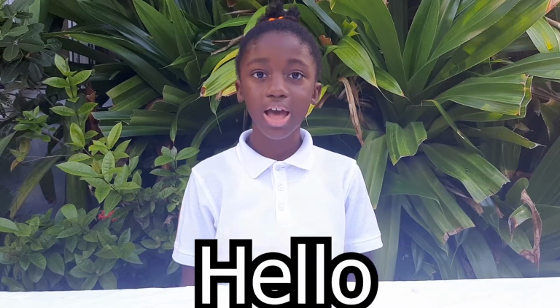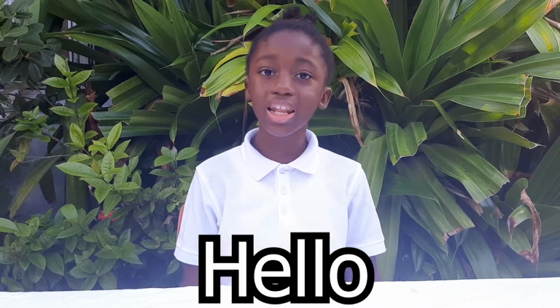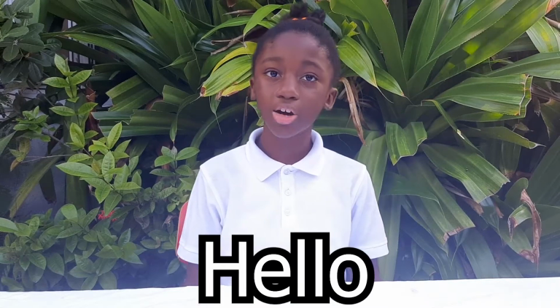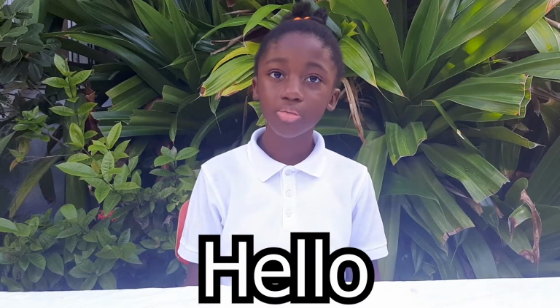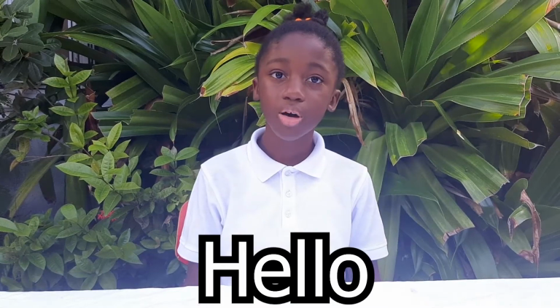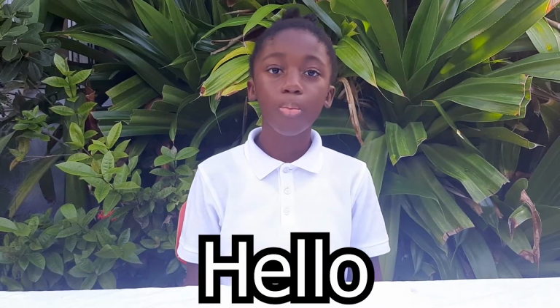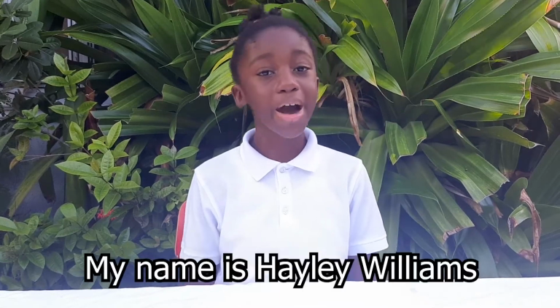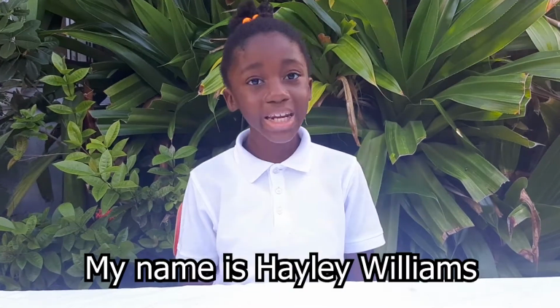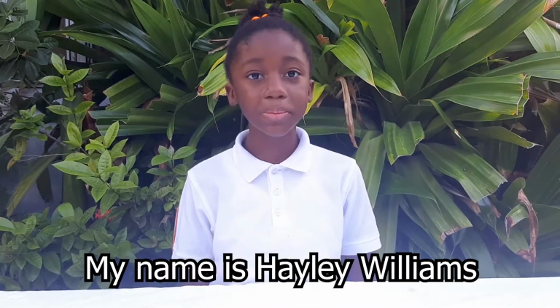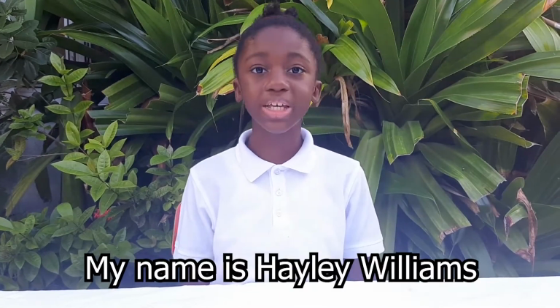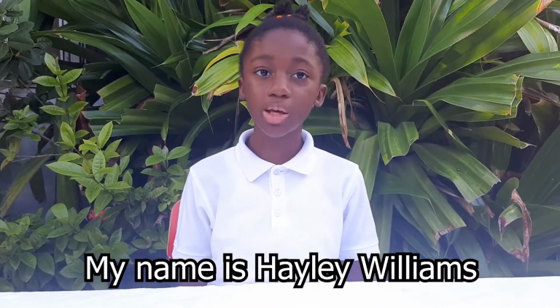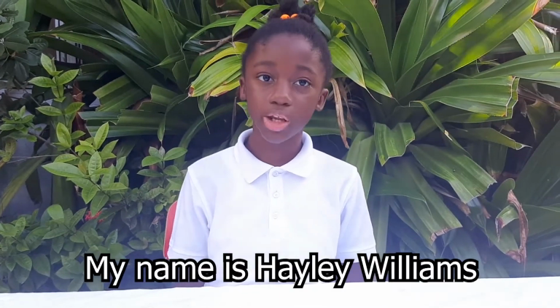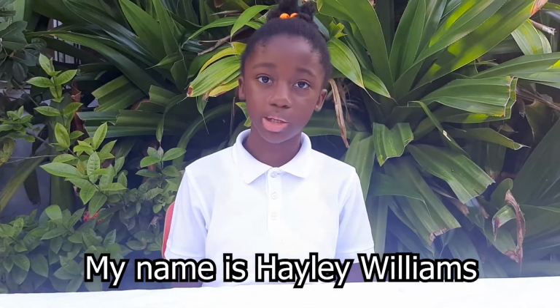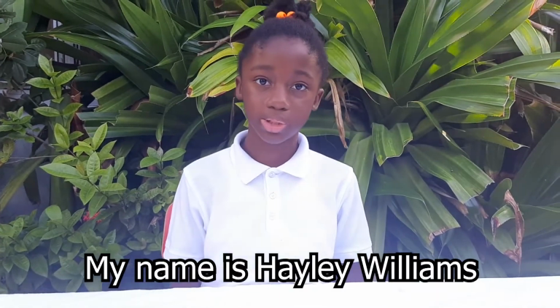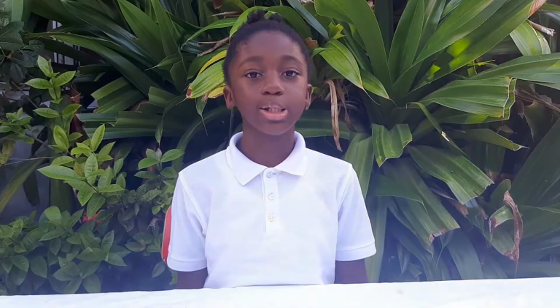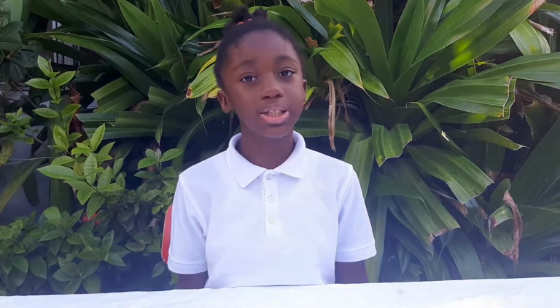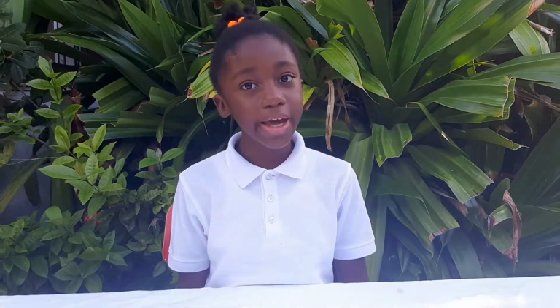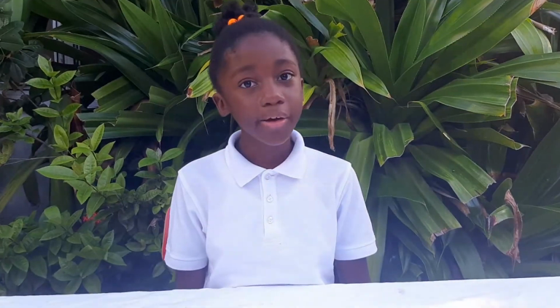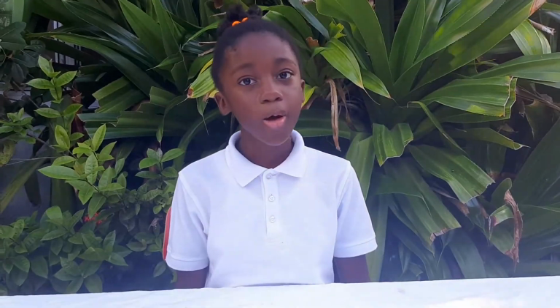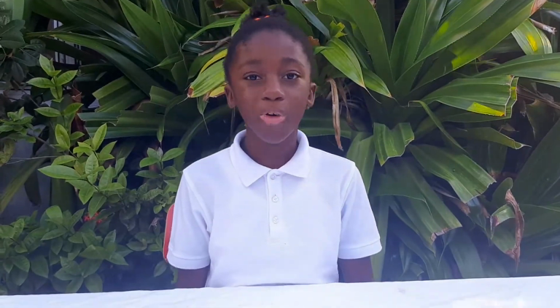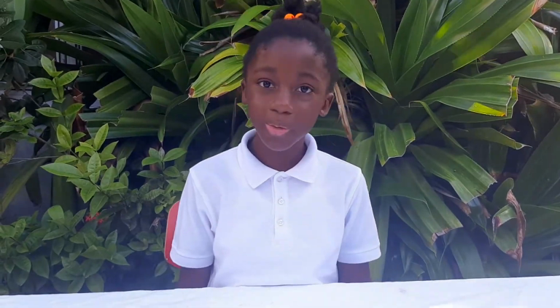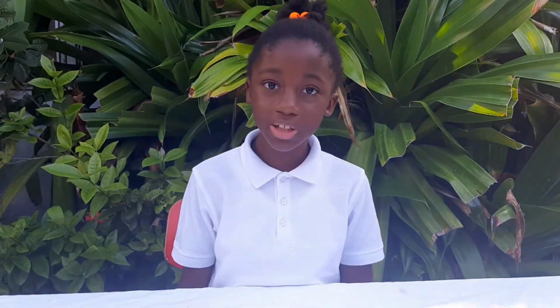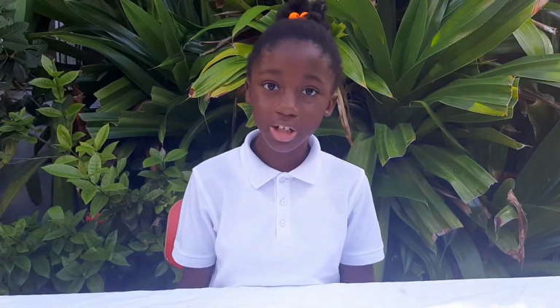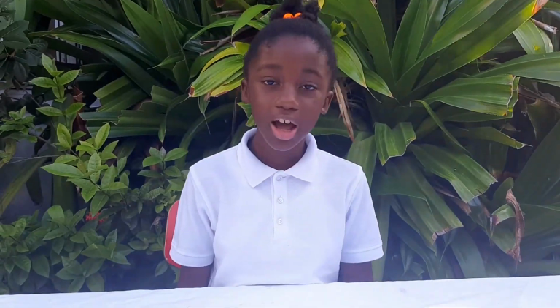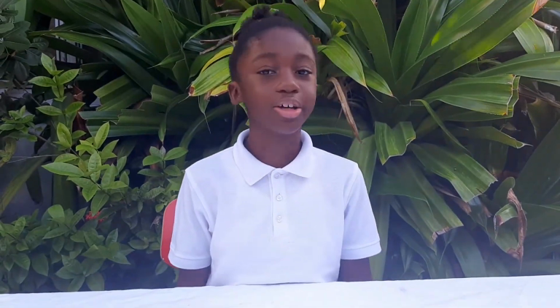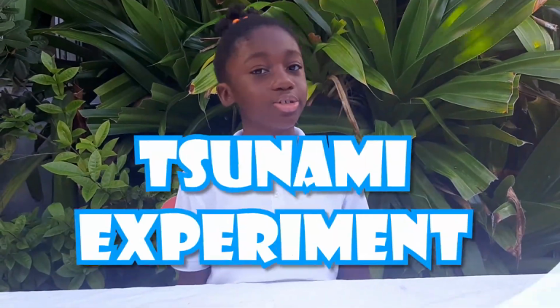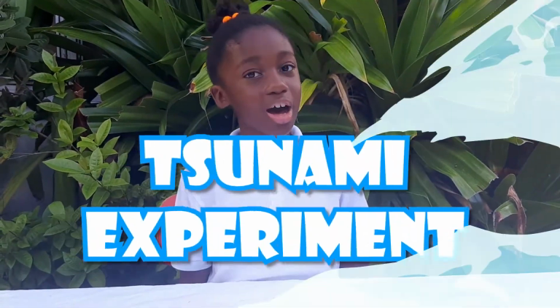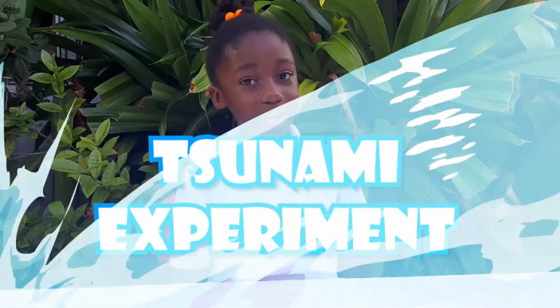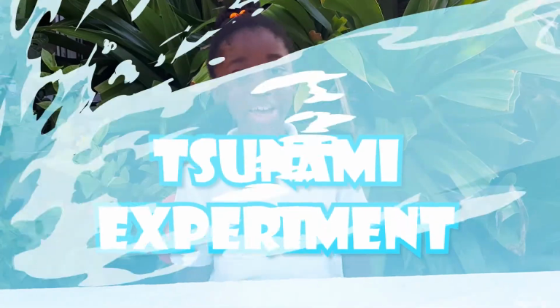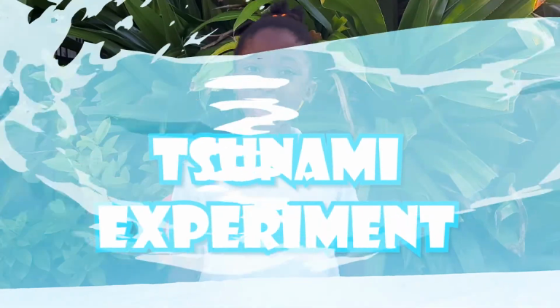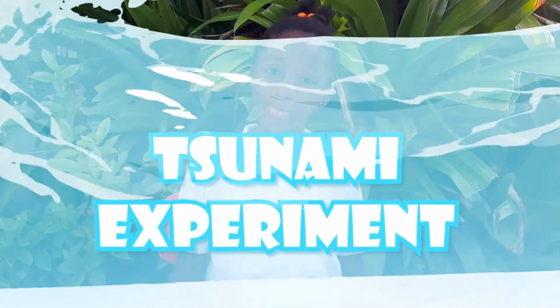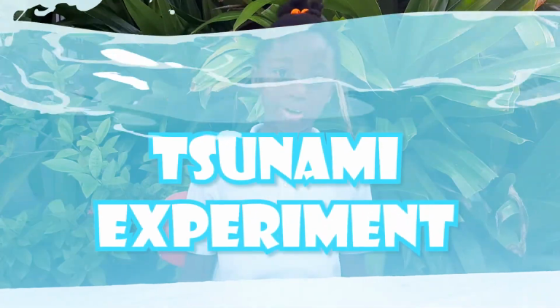Hello, my name is Hailey Williams. Today, we will be doing a Tsunami experiment.